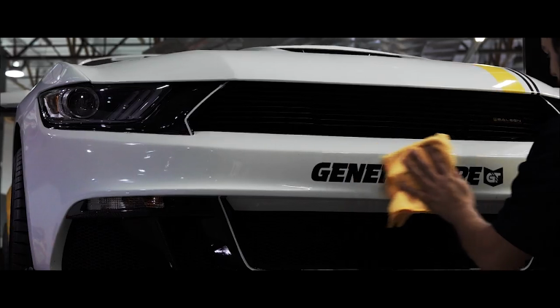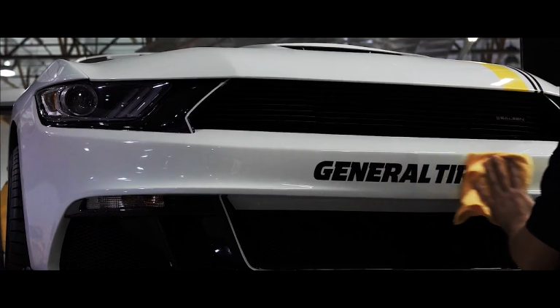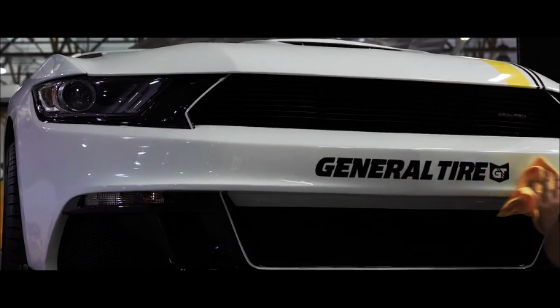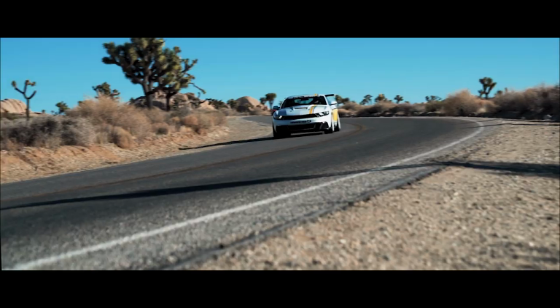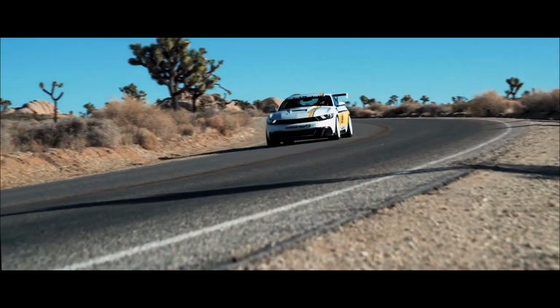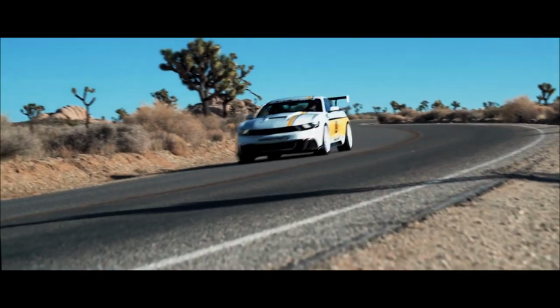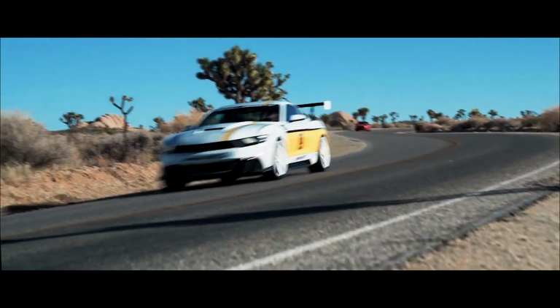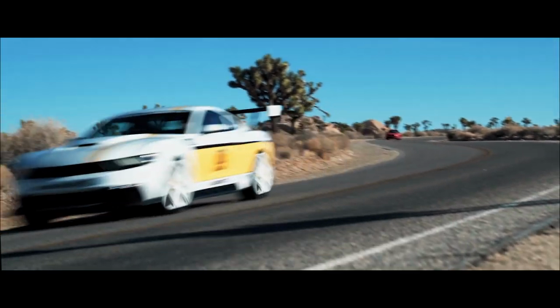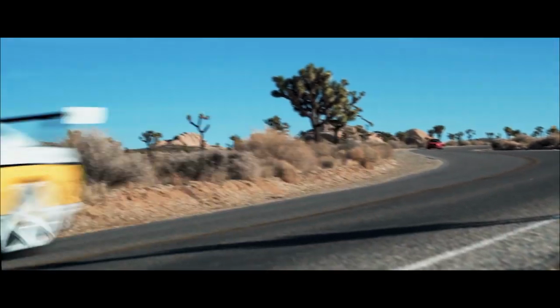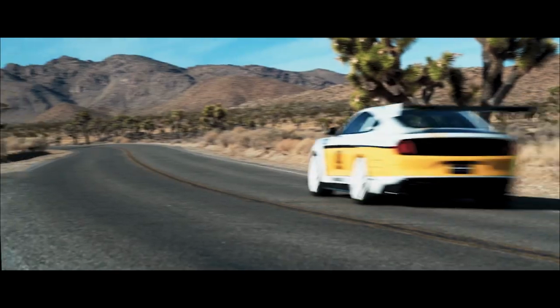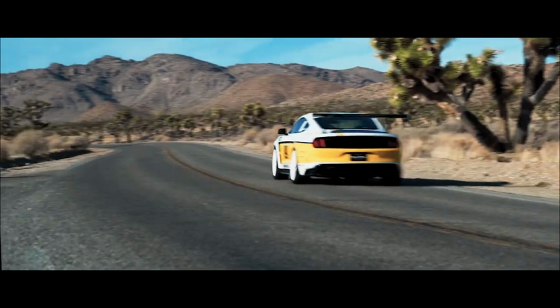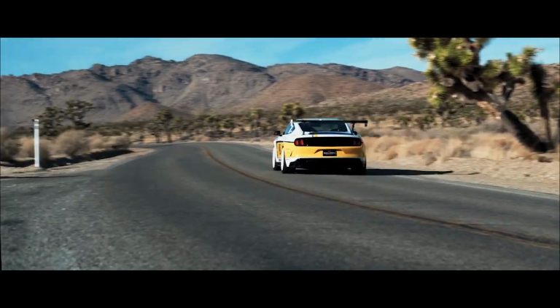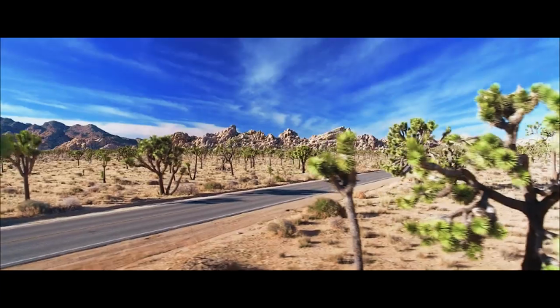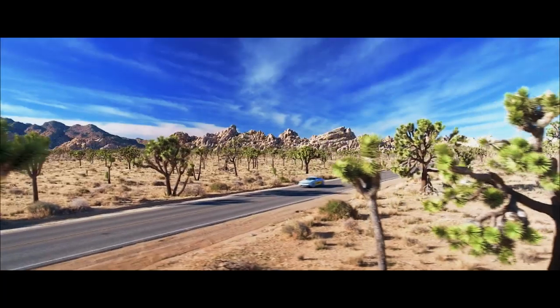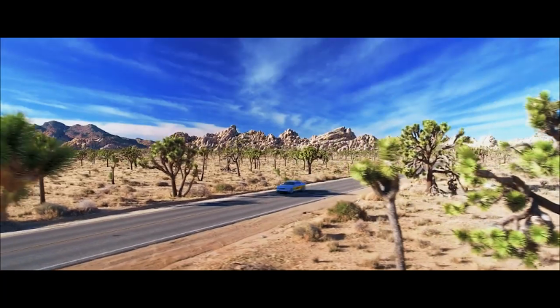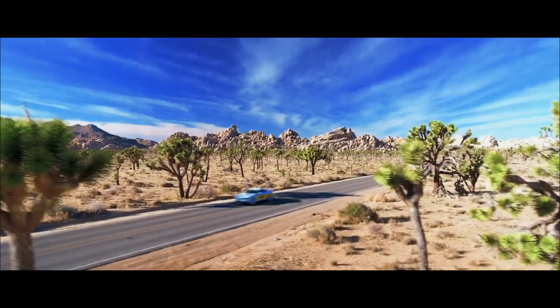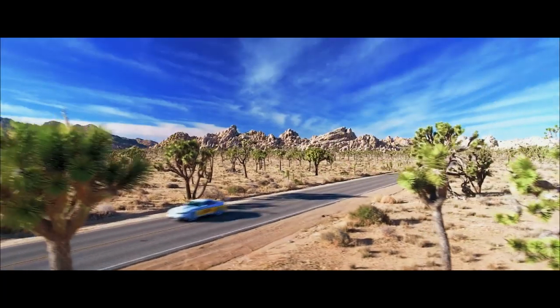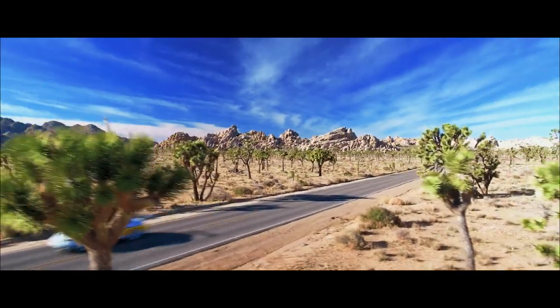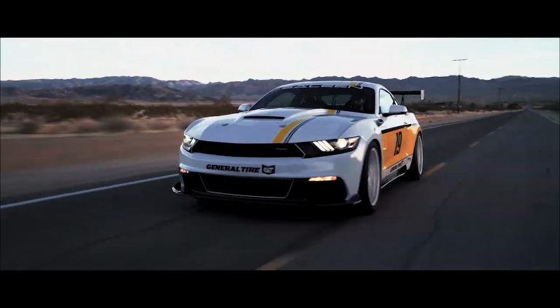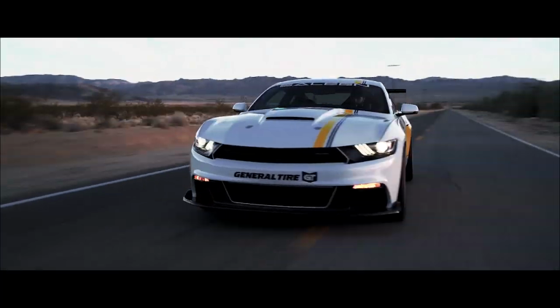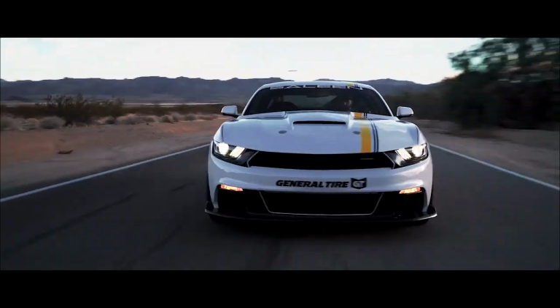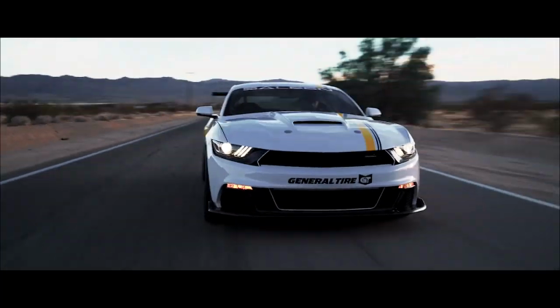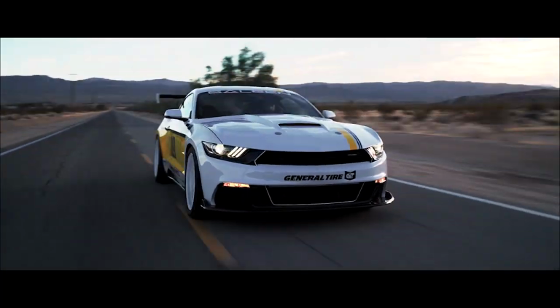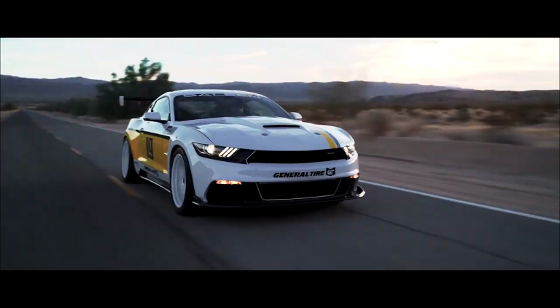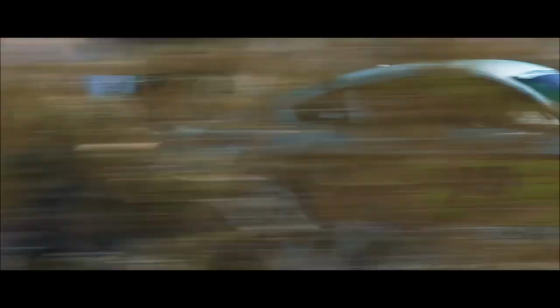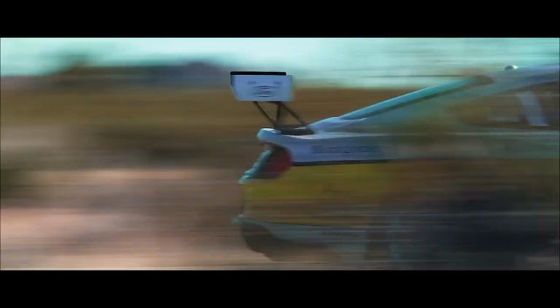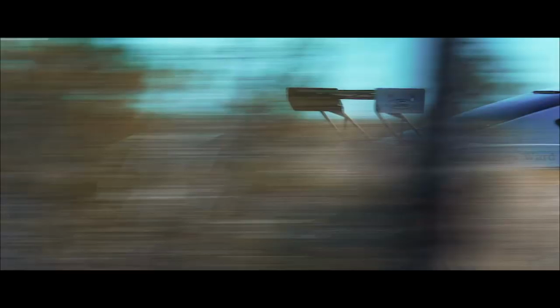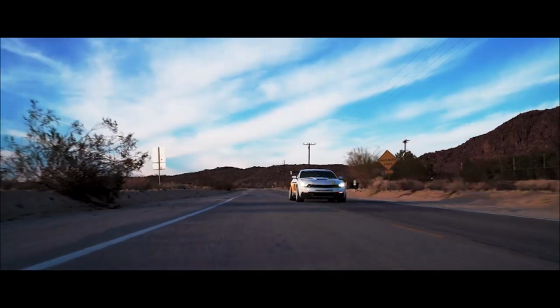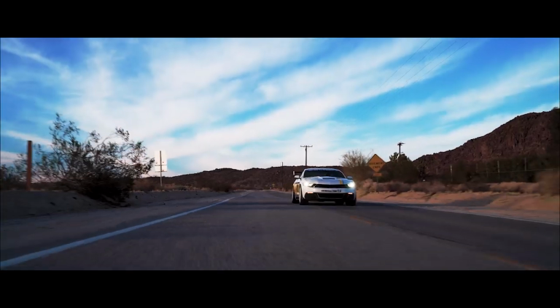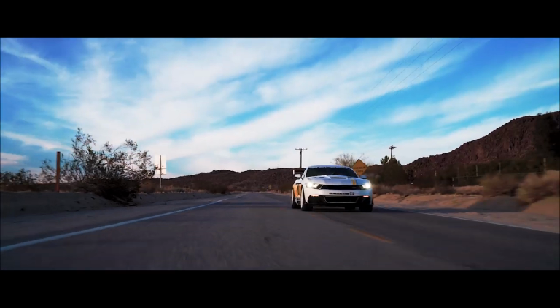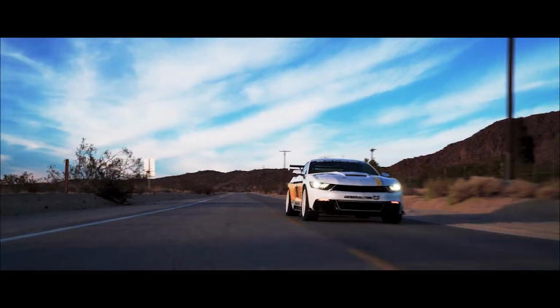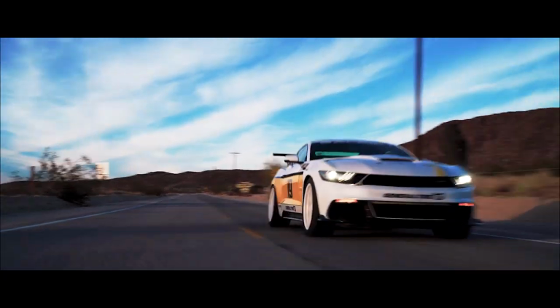General Tires are race-proven for high-performance handling. Get a set of Generals today and own the road tomorrow.